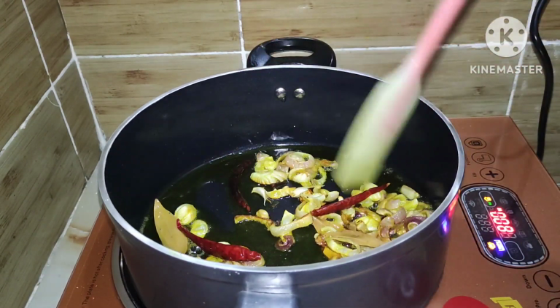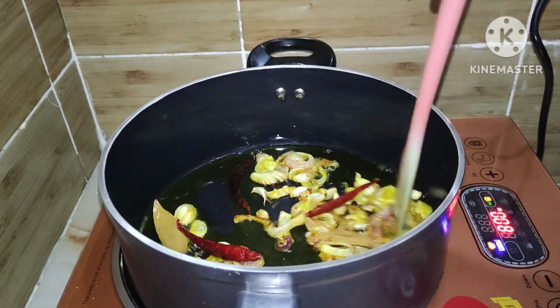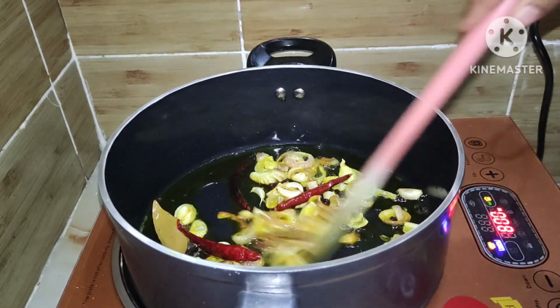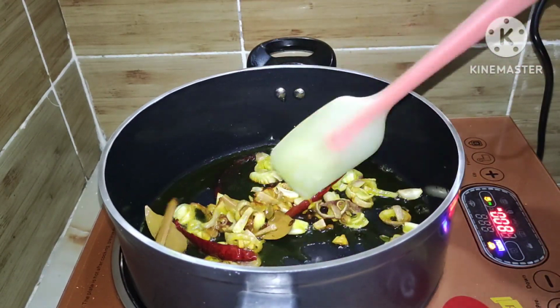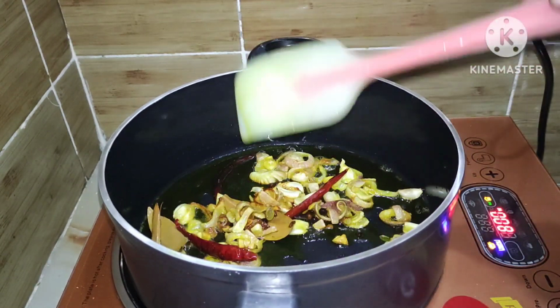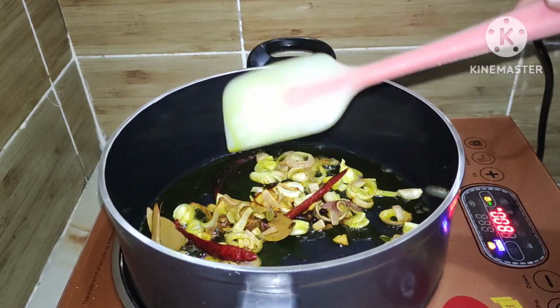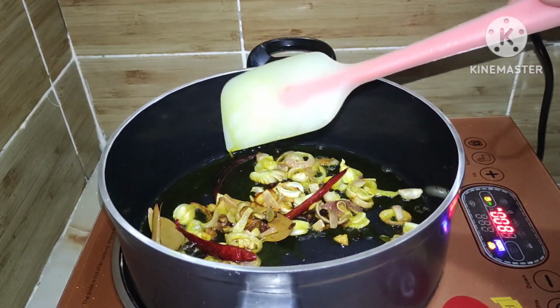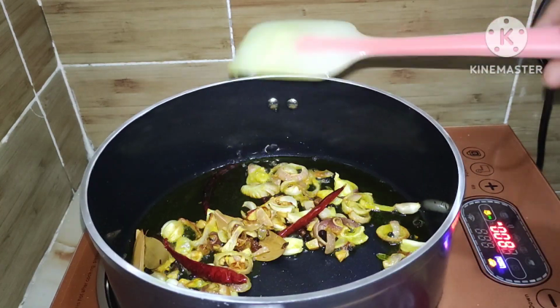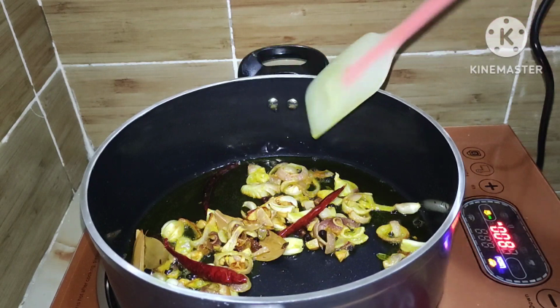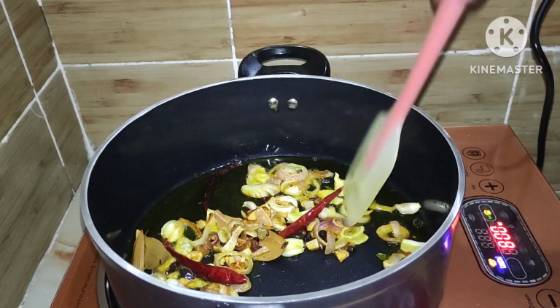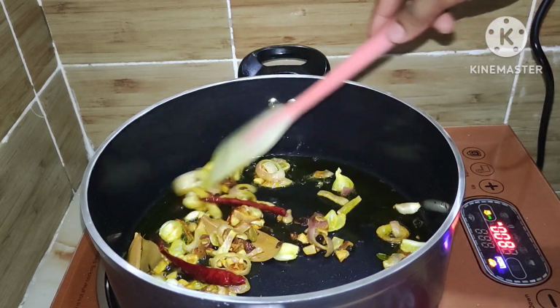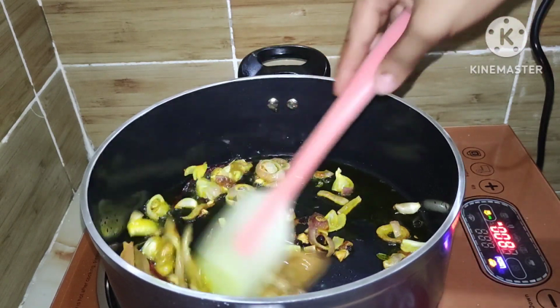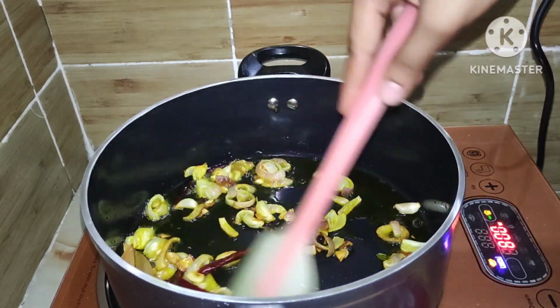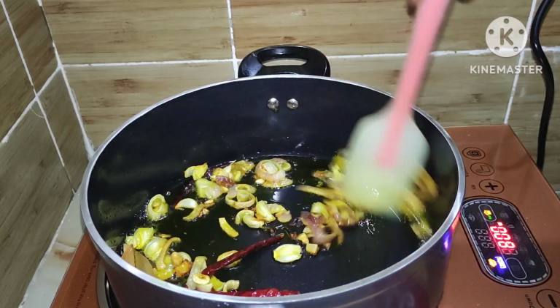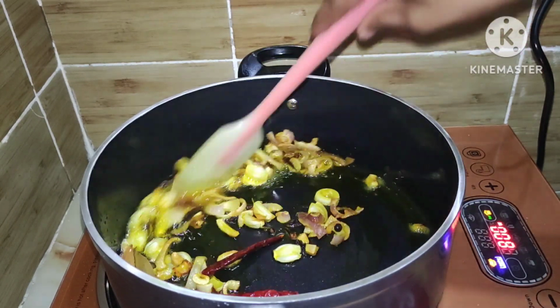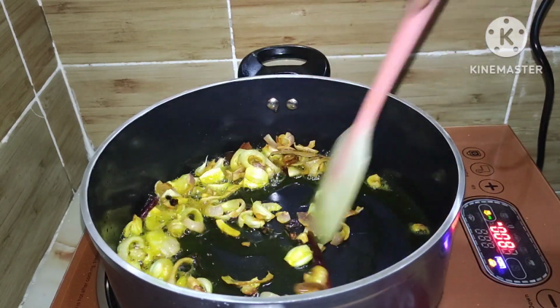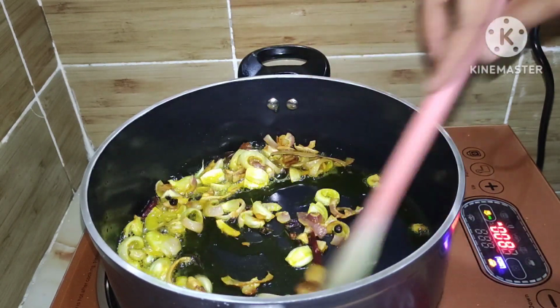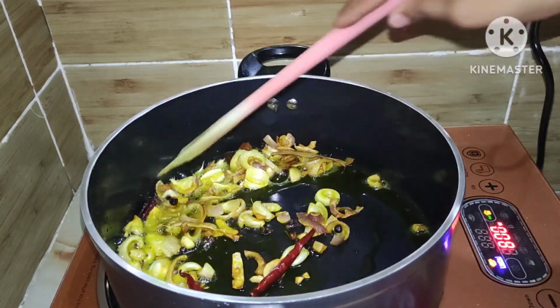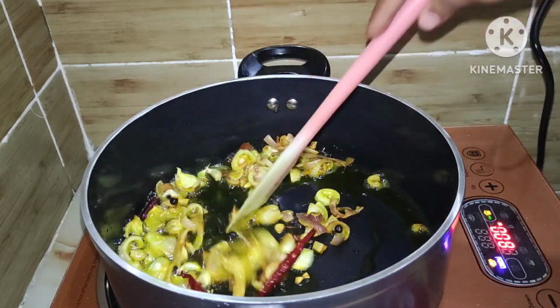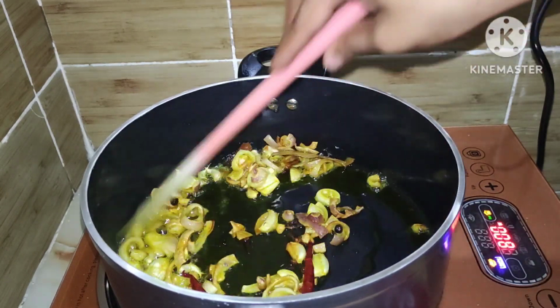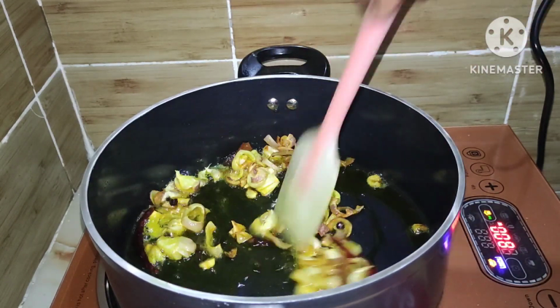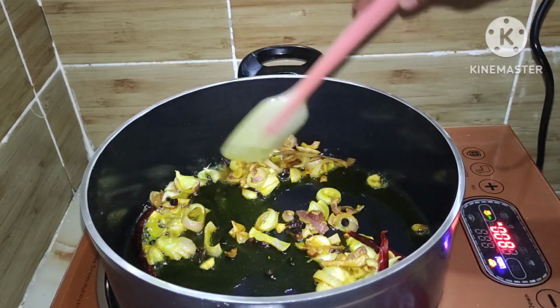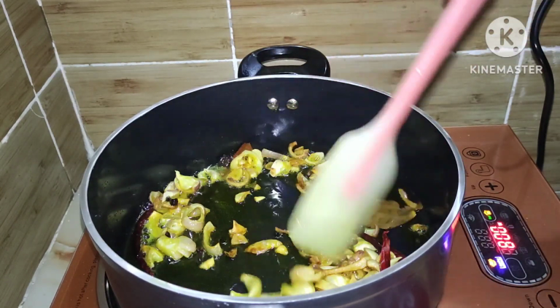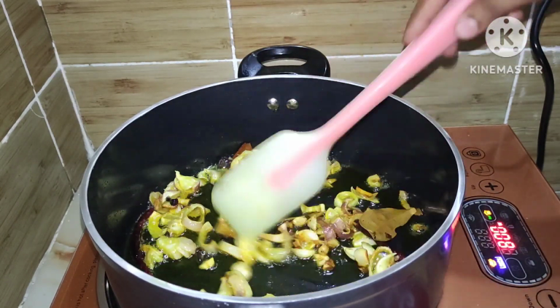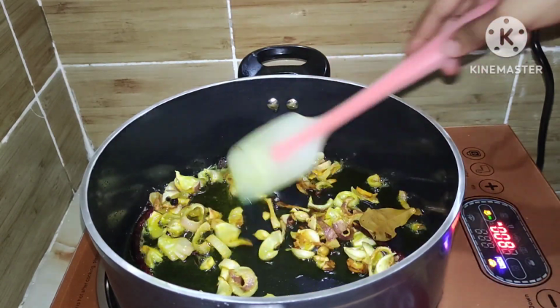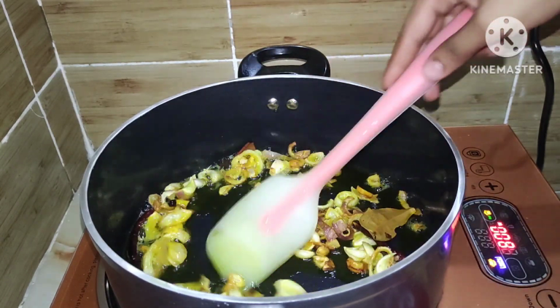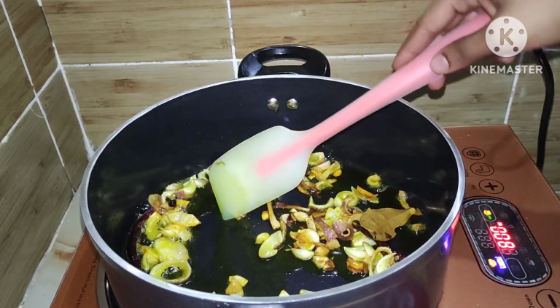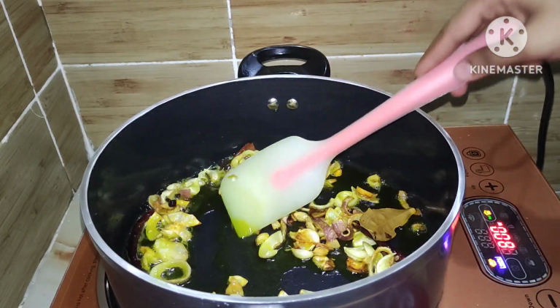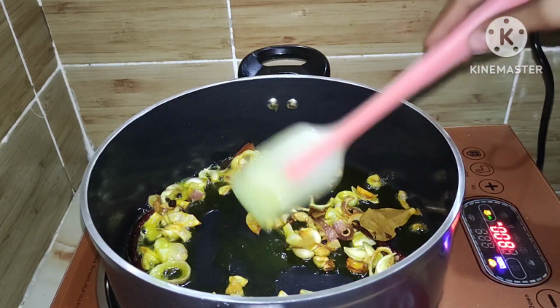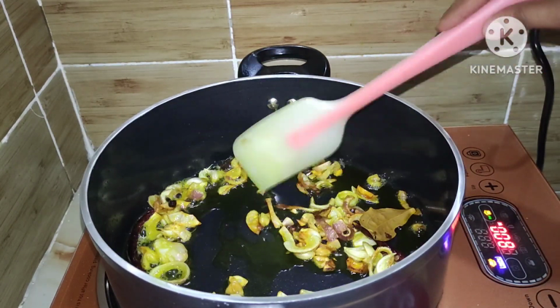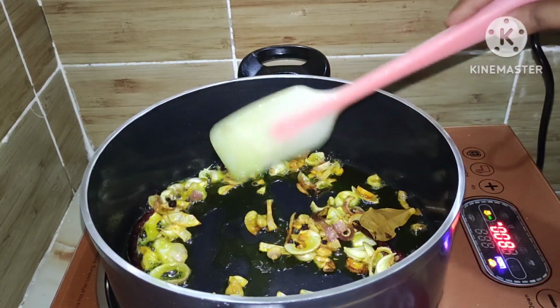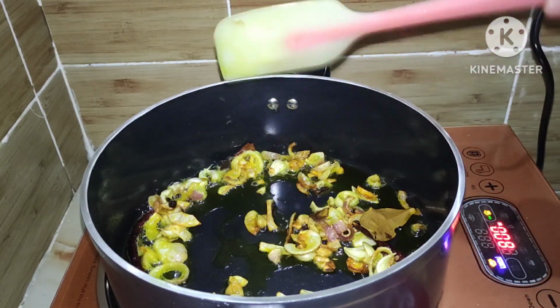All the spices are blended well and we will add them in a little bit.